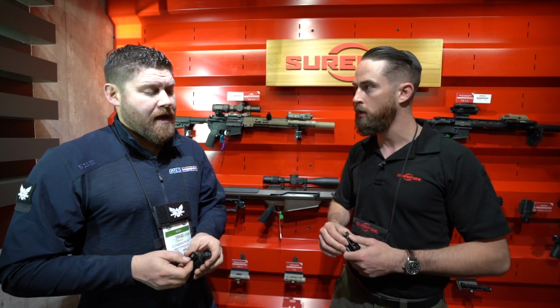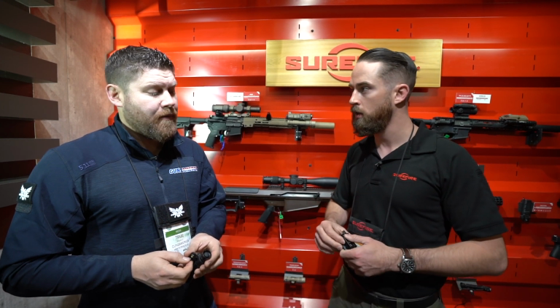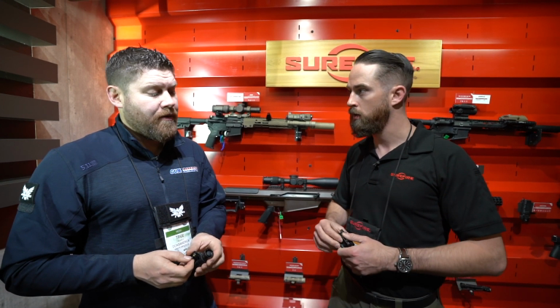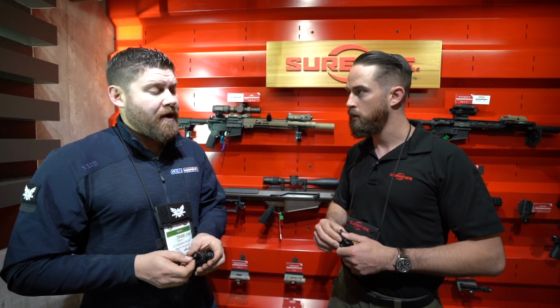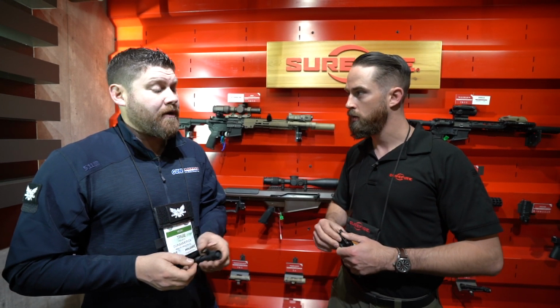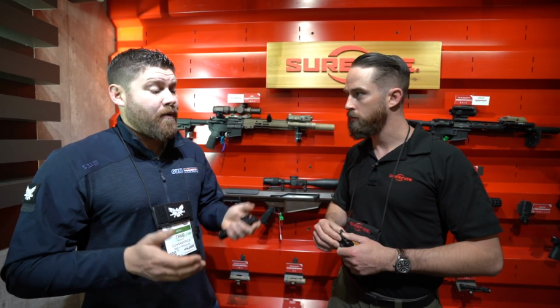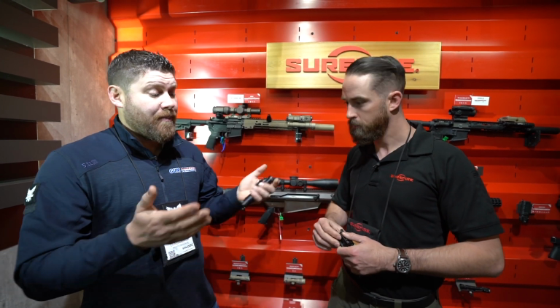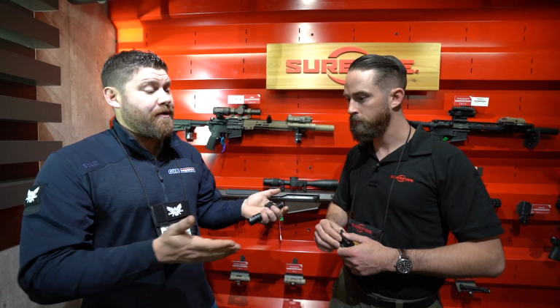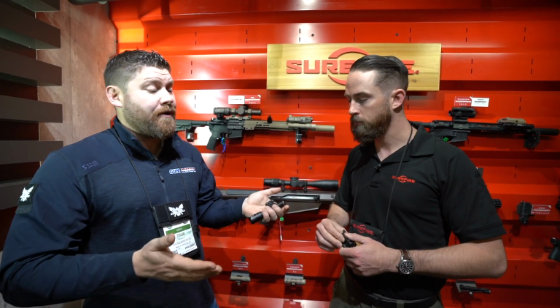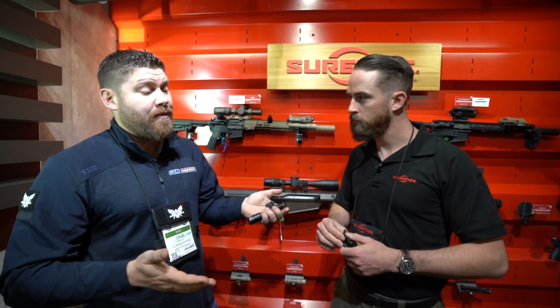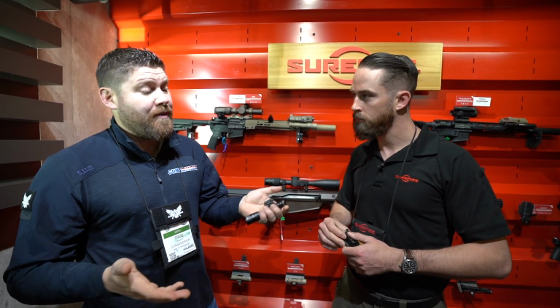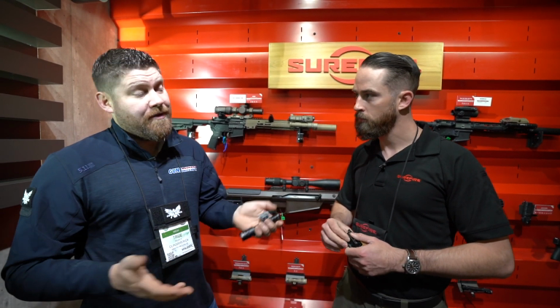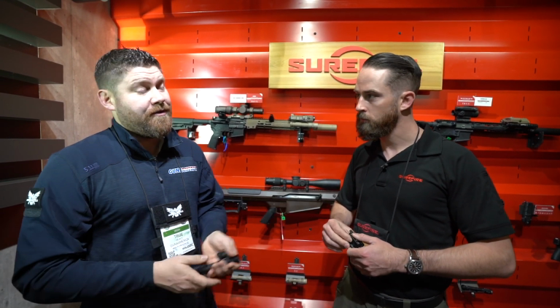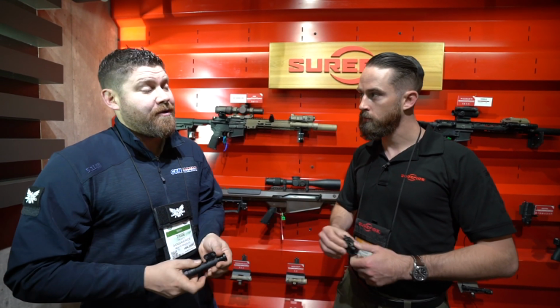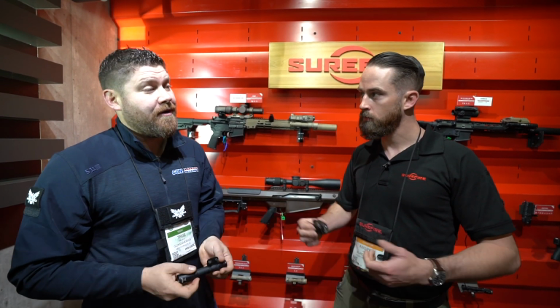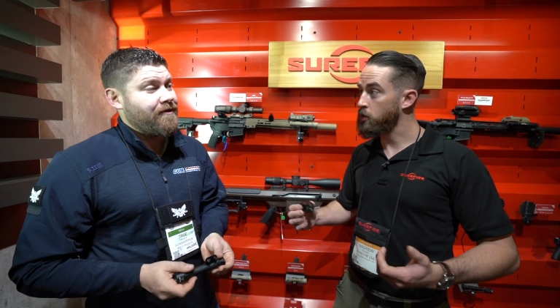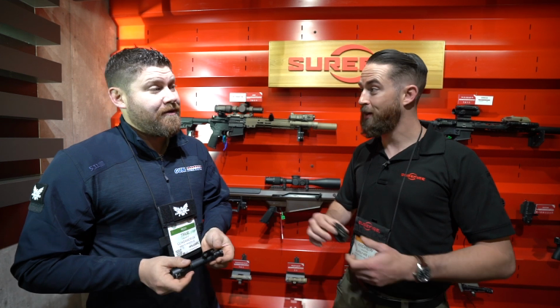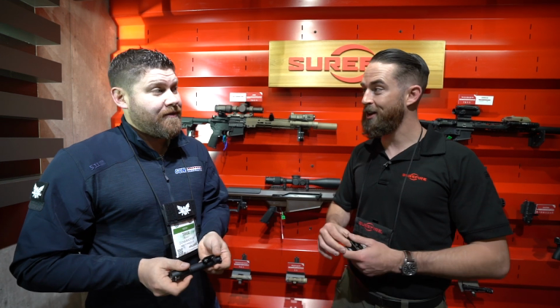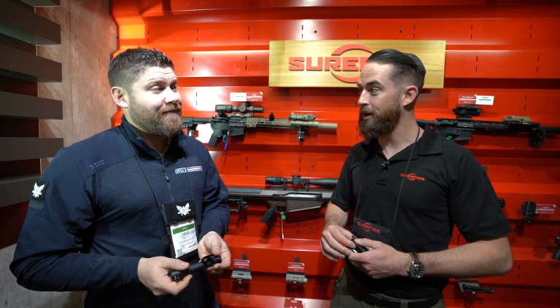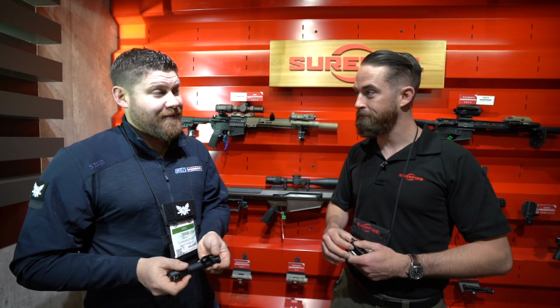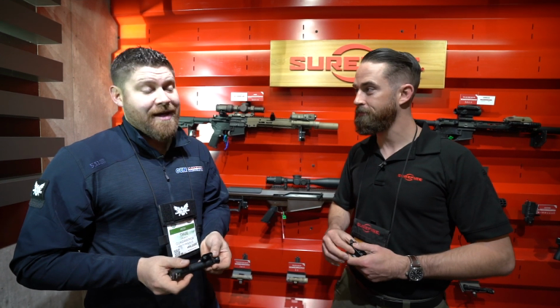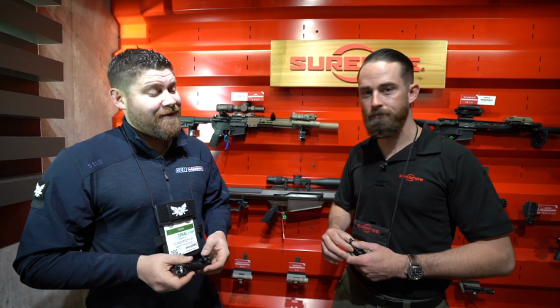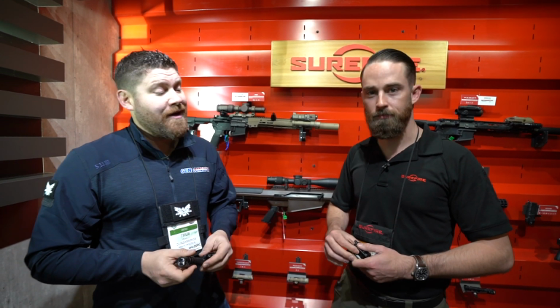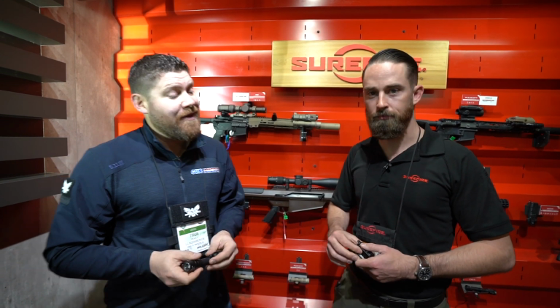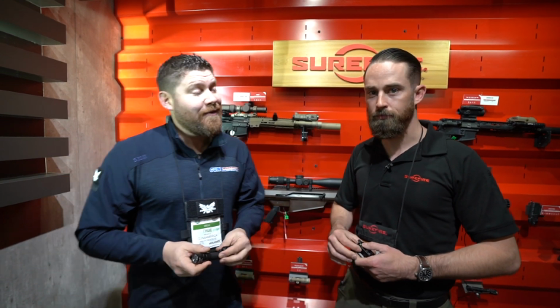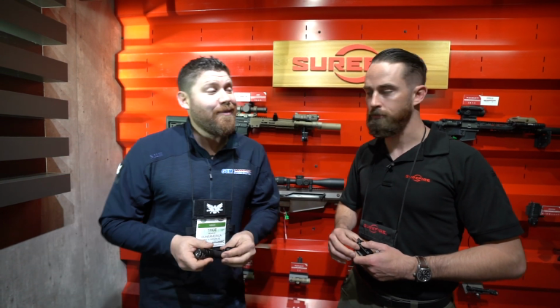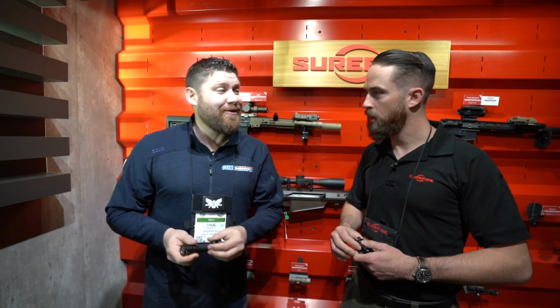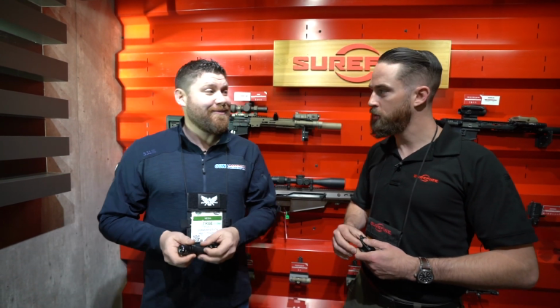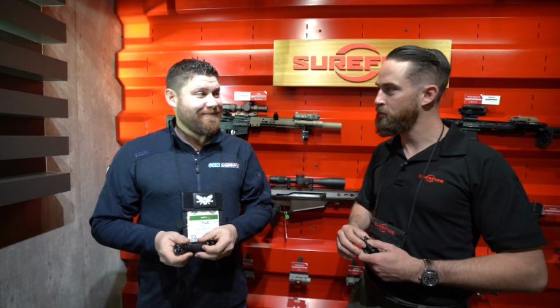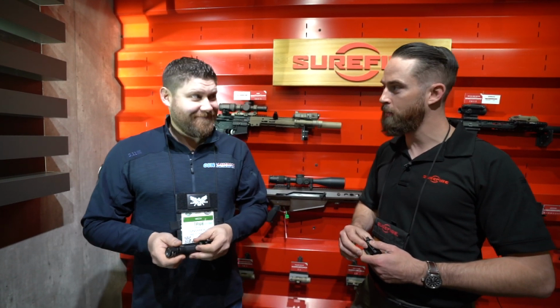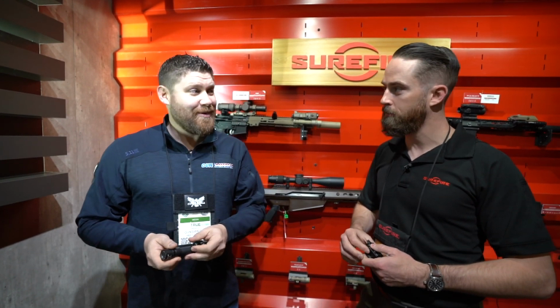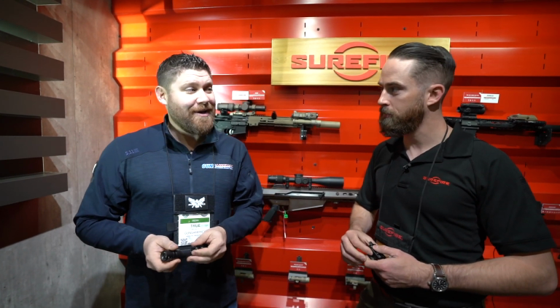Where can people go to learn more about these two new products? Surefire.com. Great, thank you very much. Appreciate you stopping by.